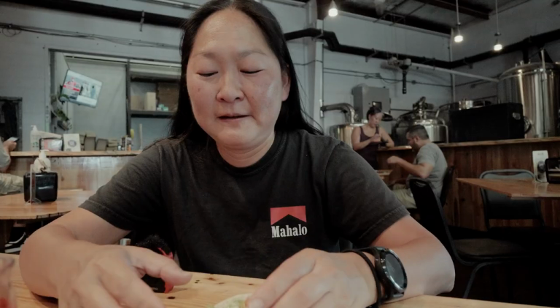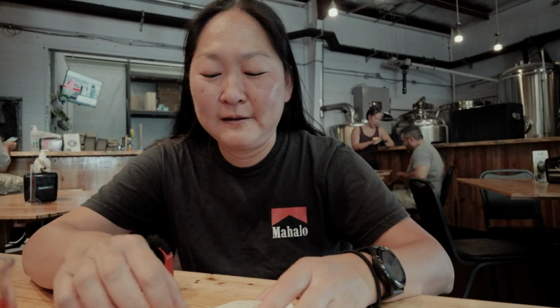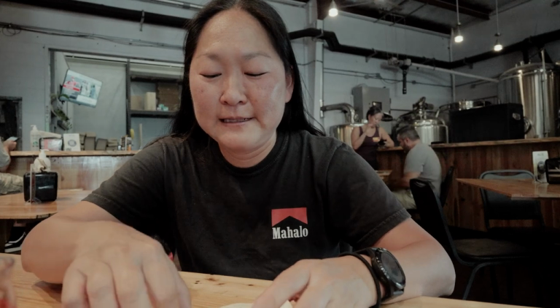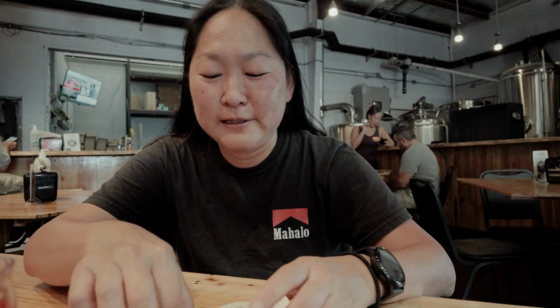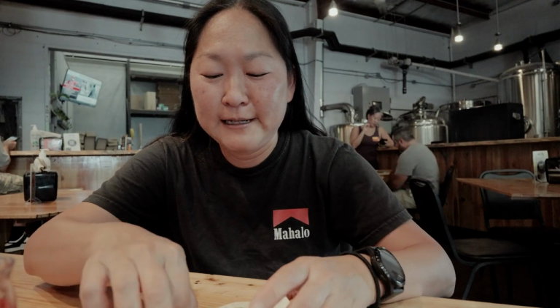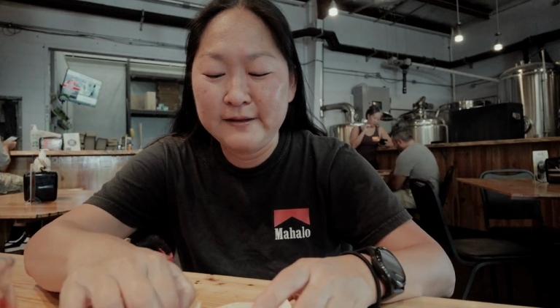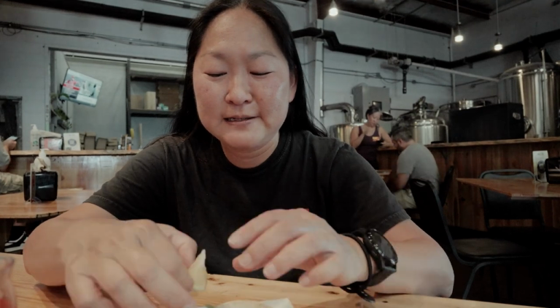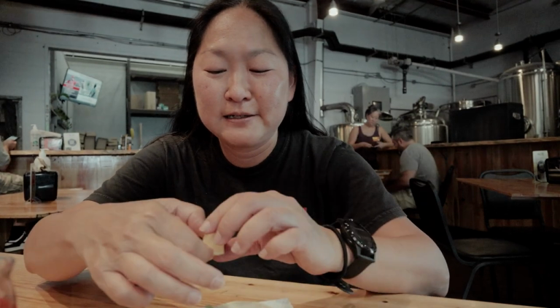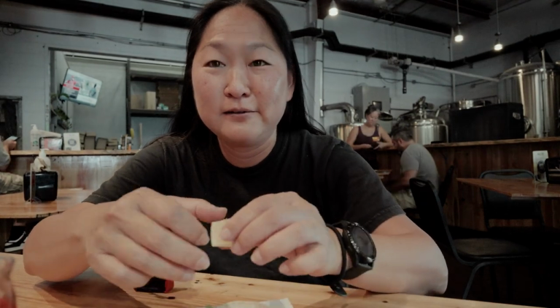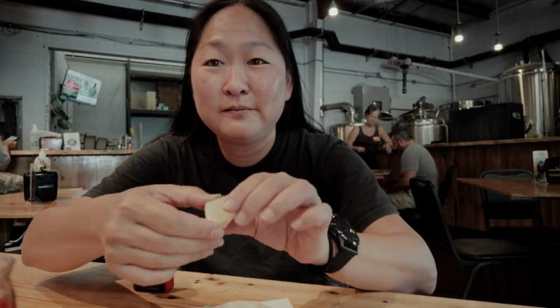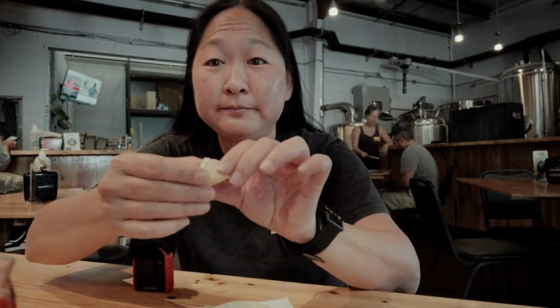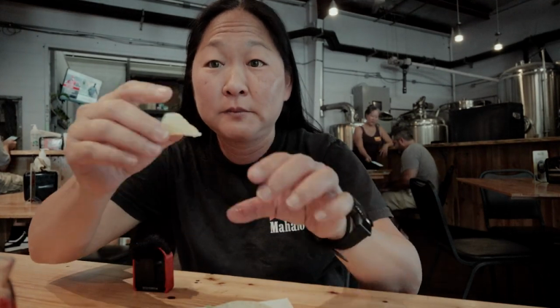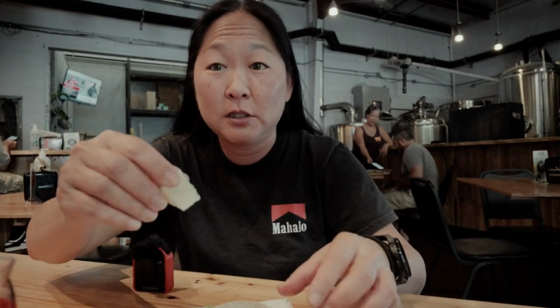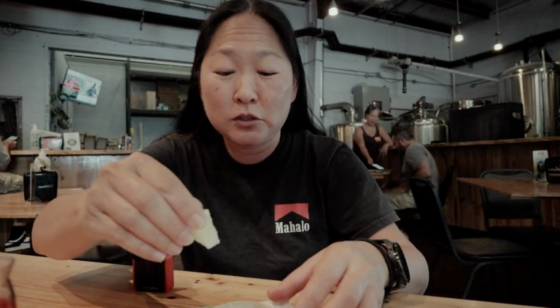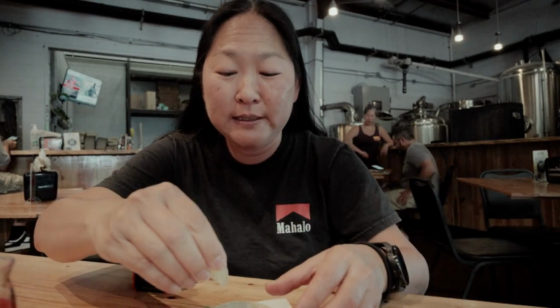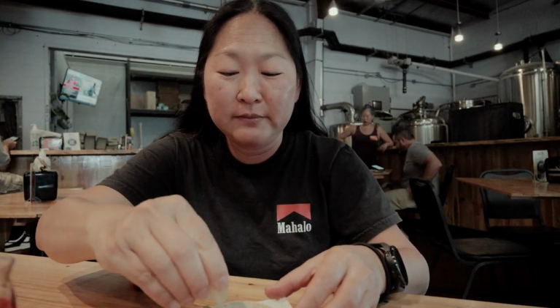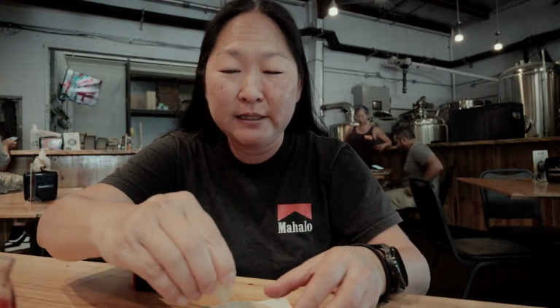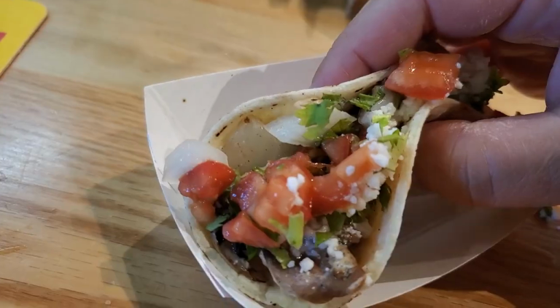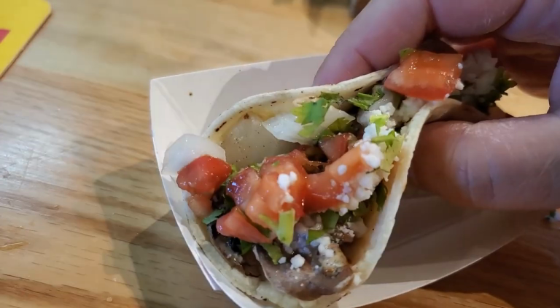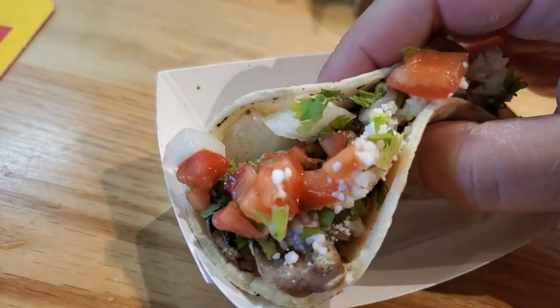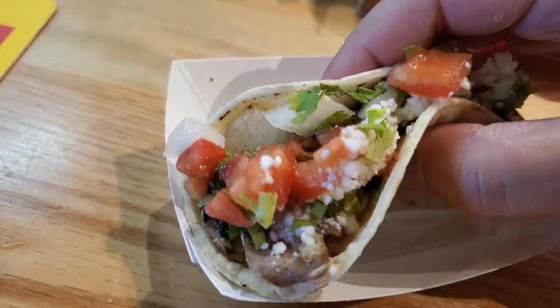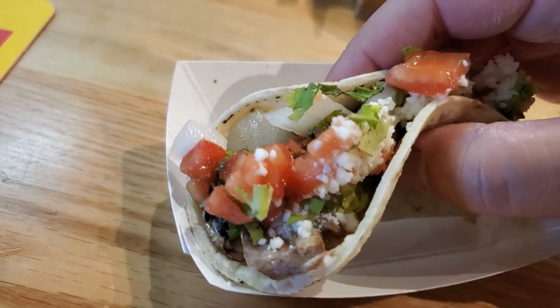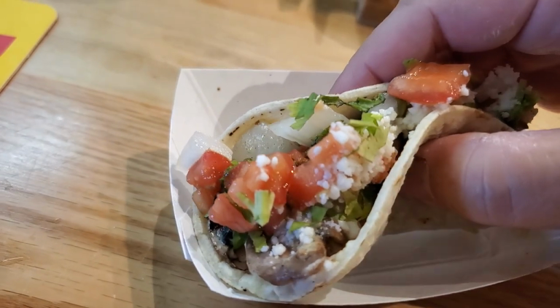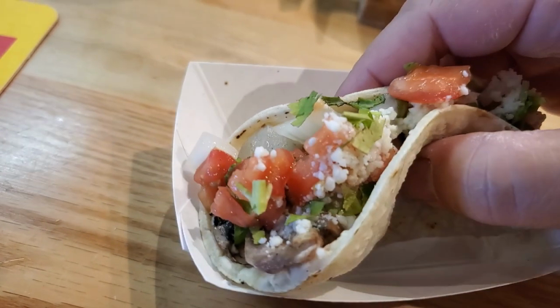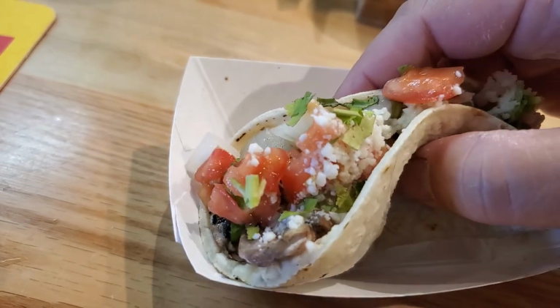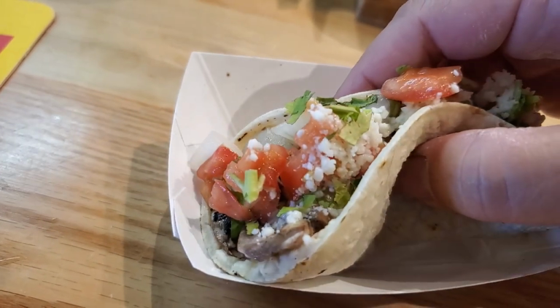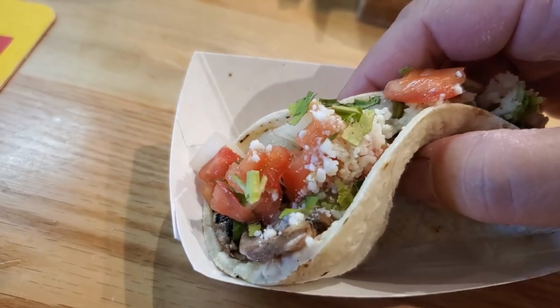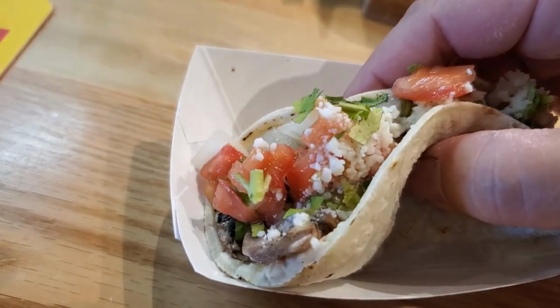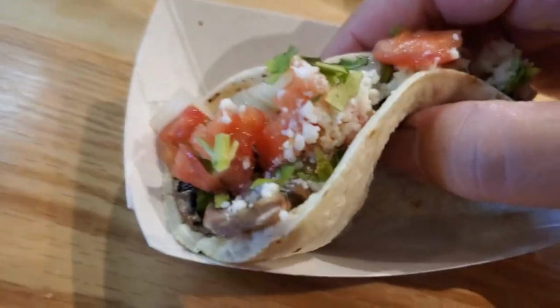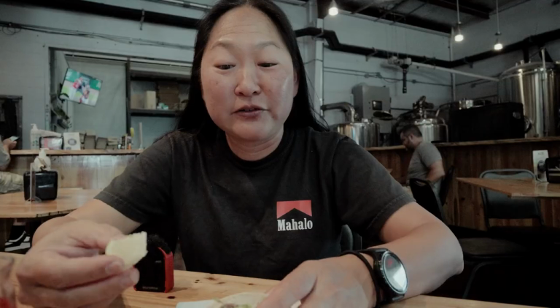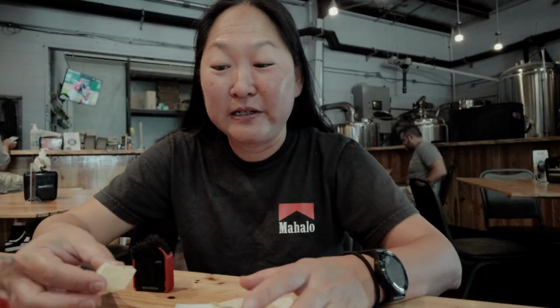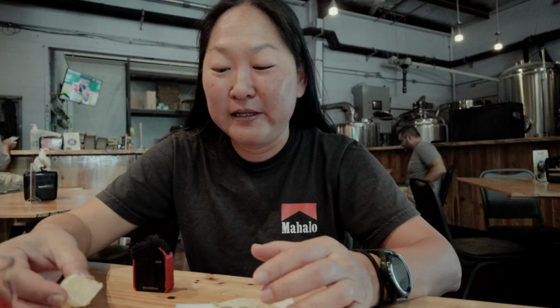I'm going to squeeze some lime on this taco. I was just interested in this — I'm not a vegetarian or anything, but you don't really see a poblano mushroom taco.